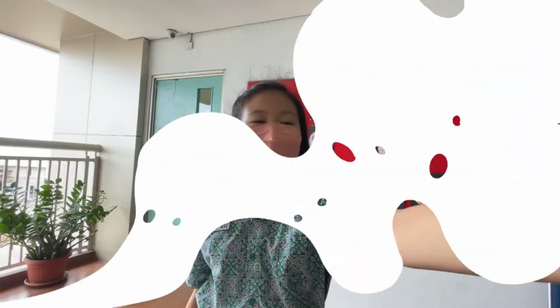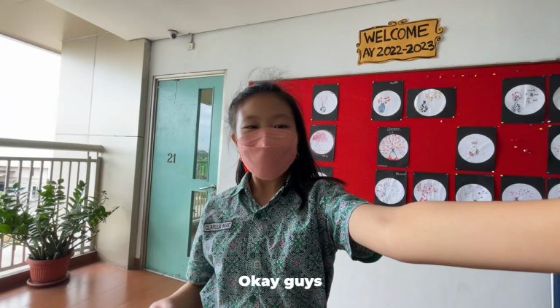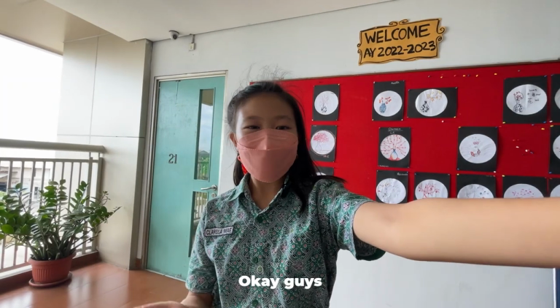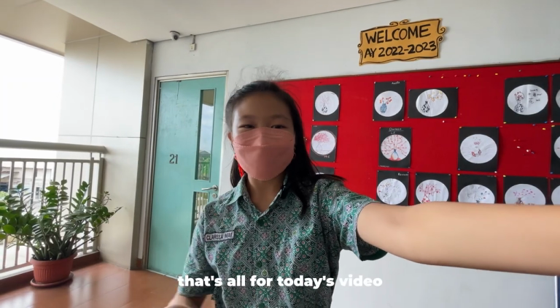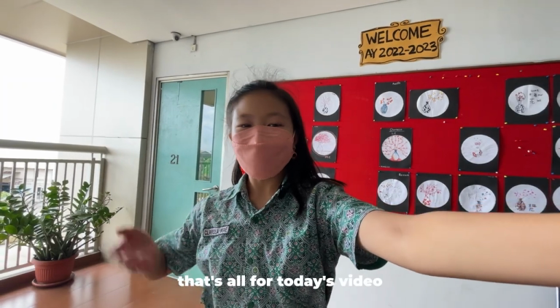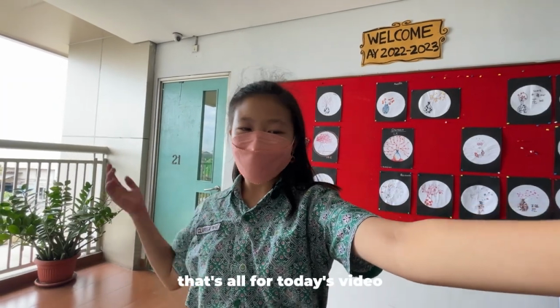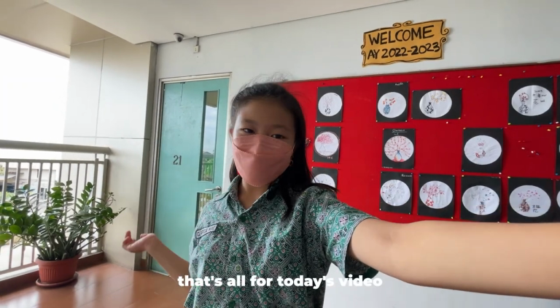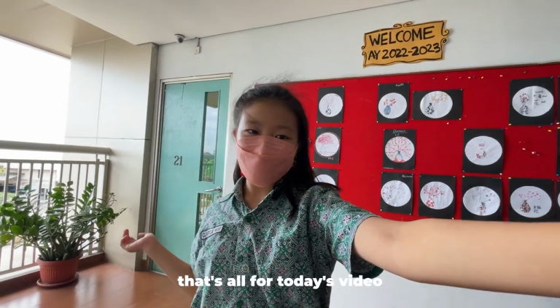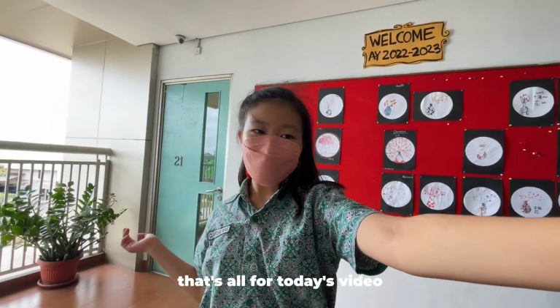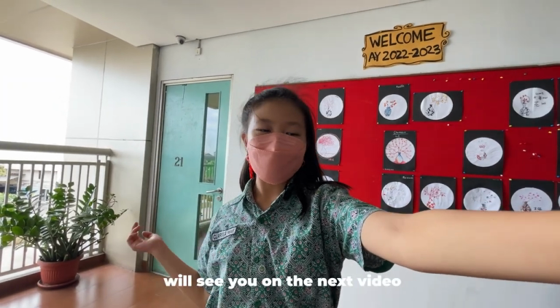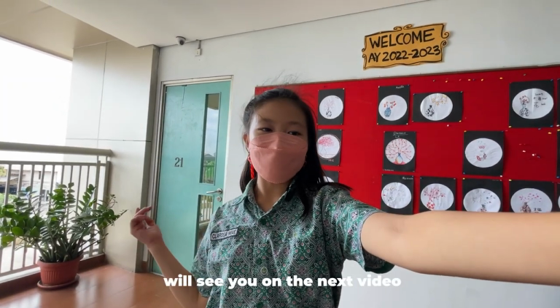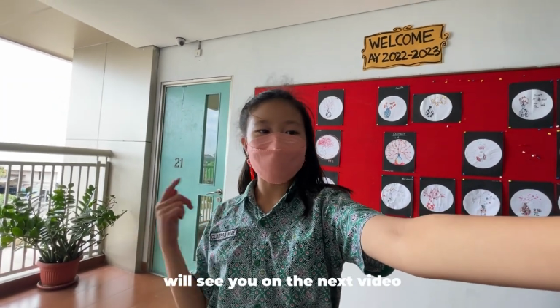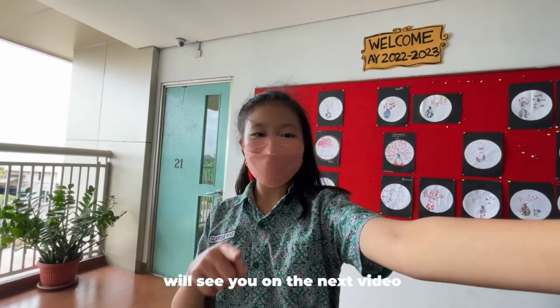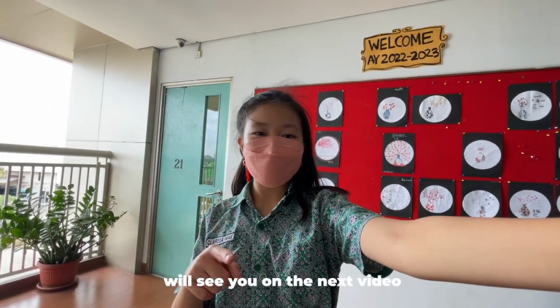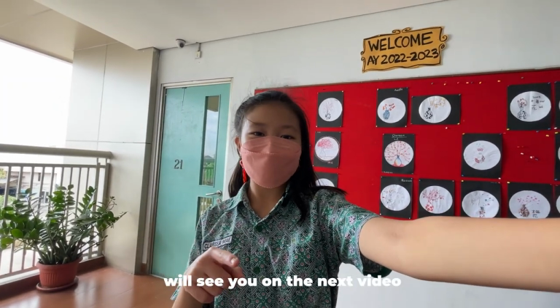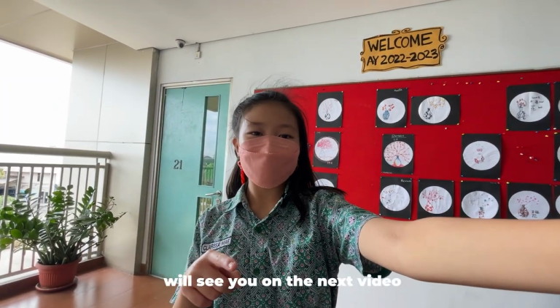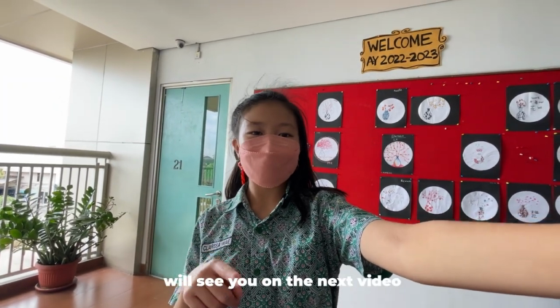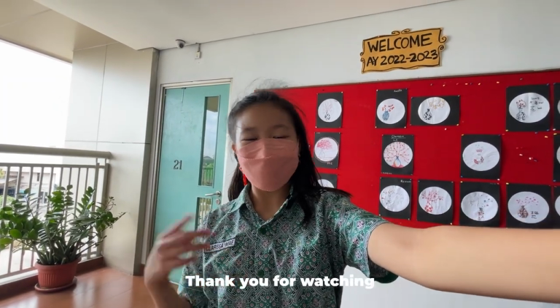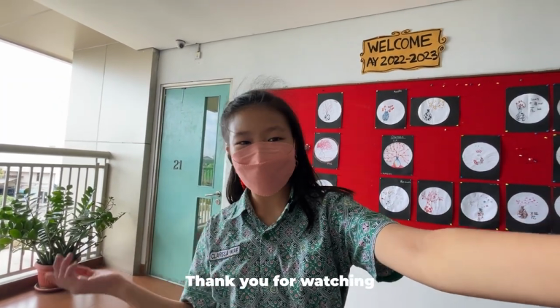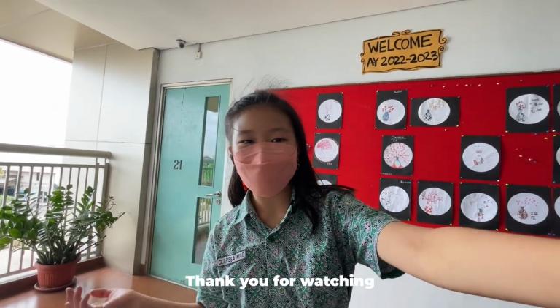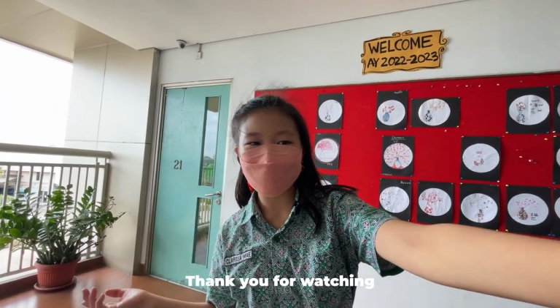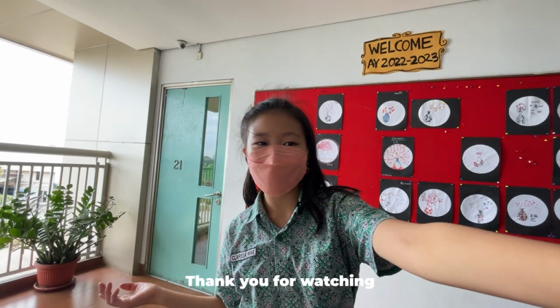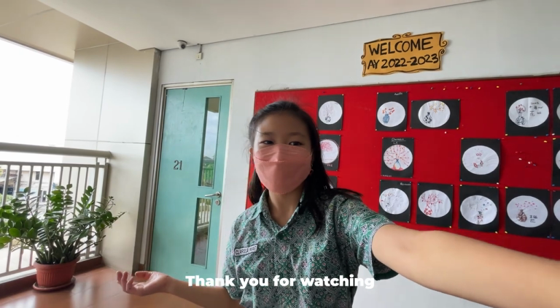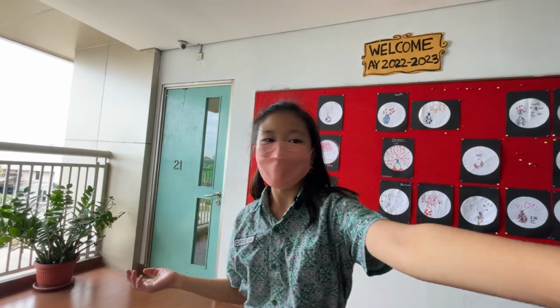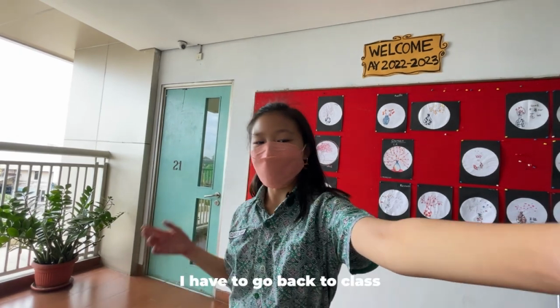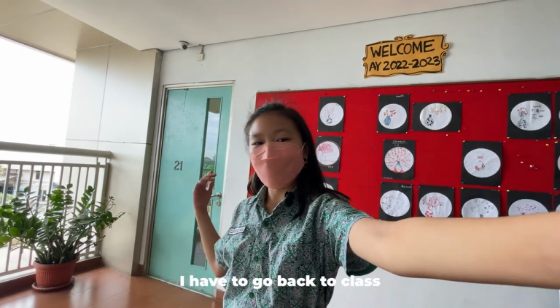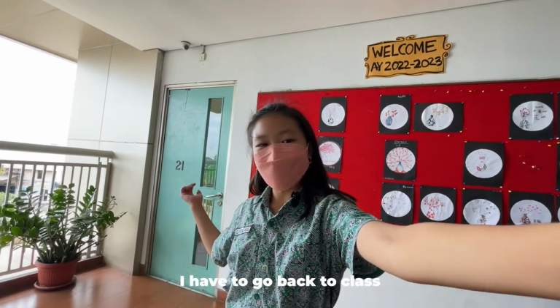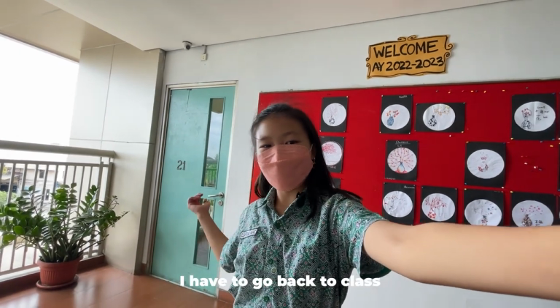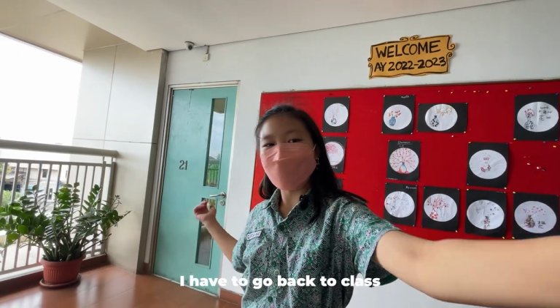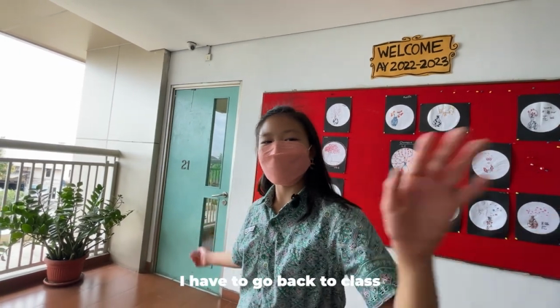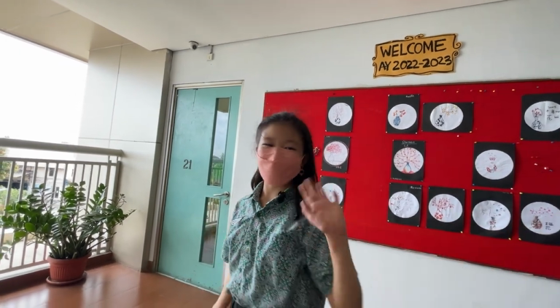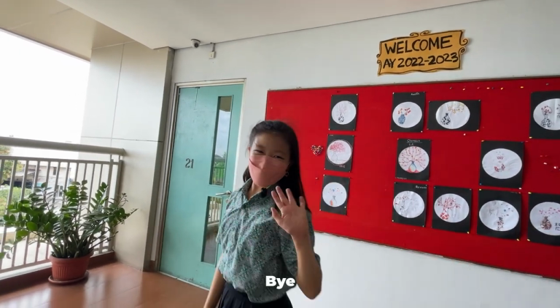Okay guys, that's all for today's video. I will see you in the next video. Thank you for watching. I have to go back to class. Bye!